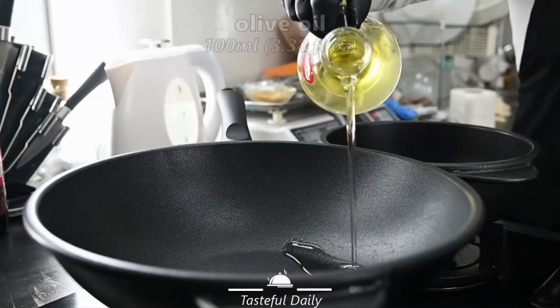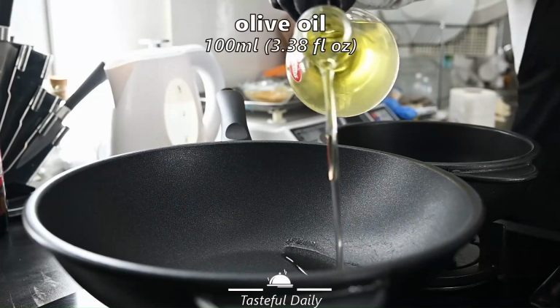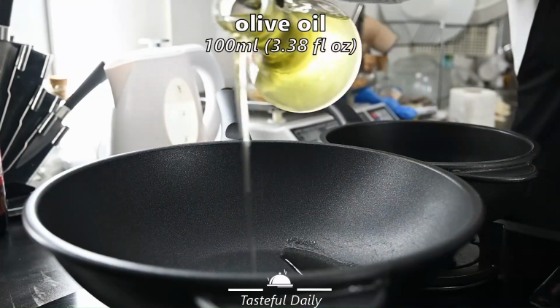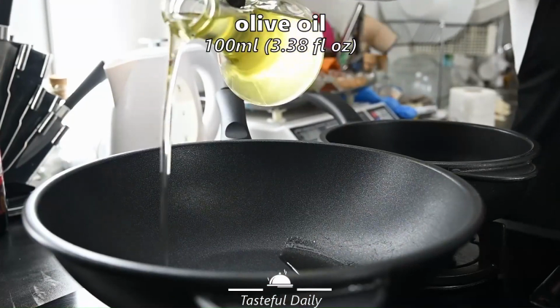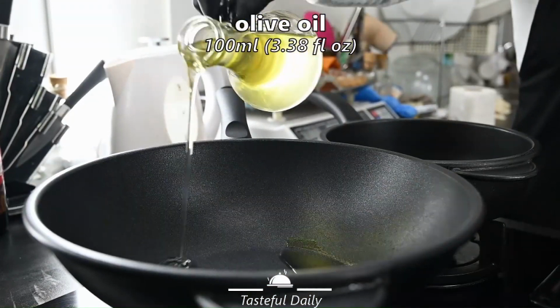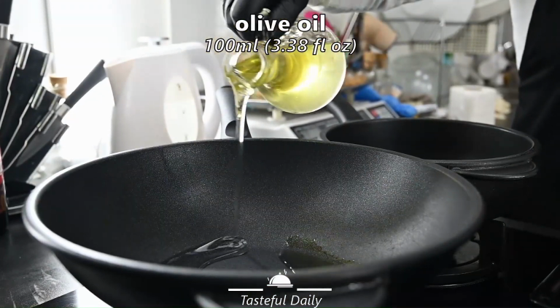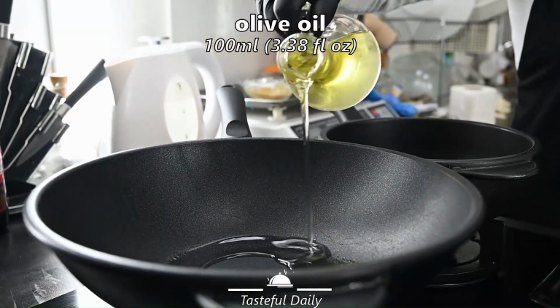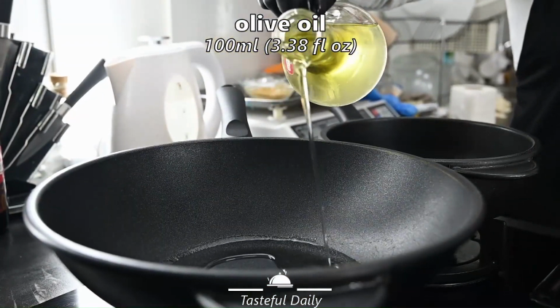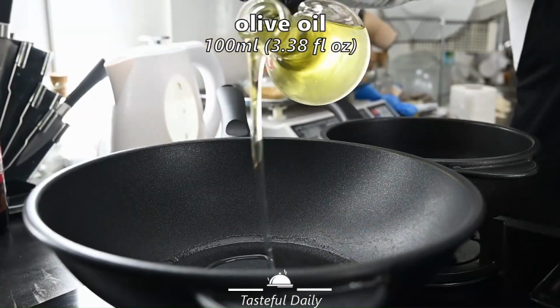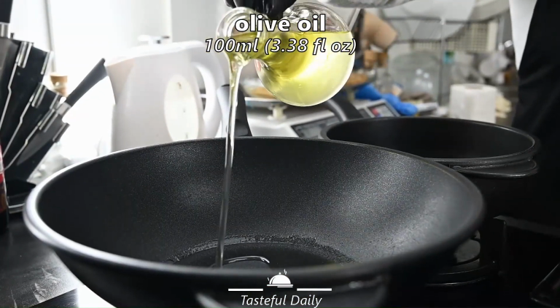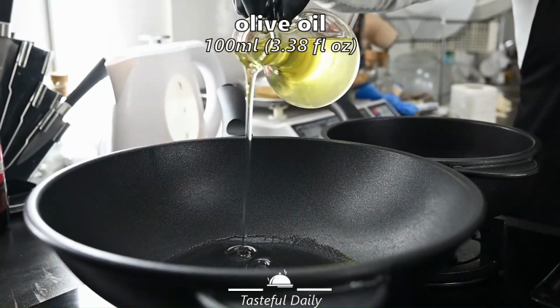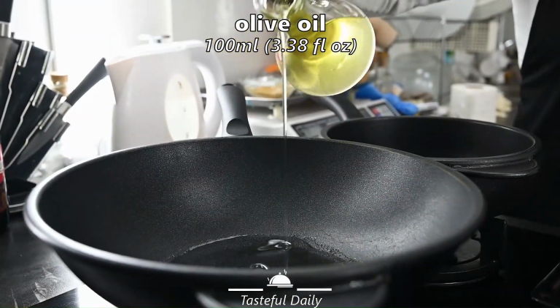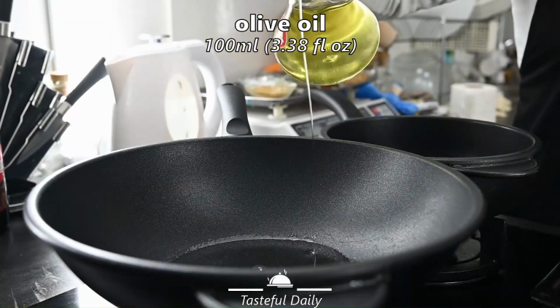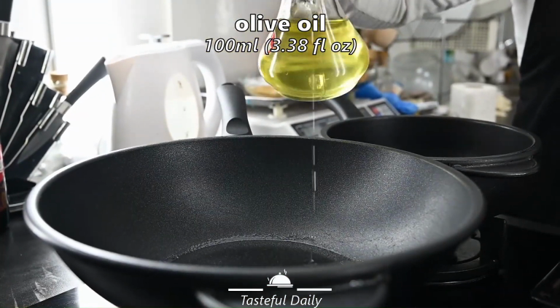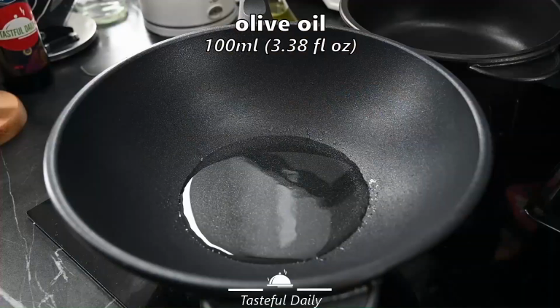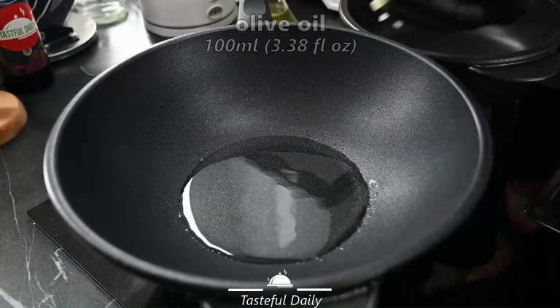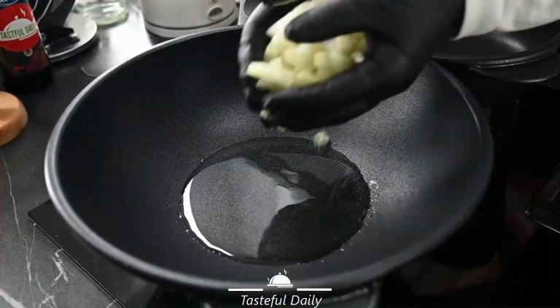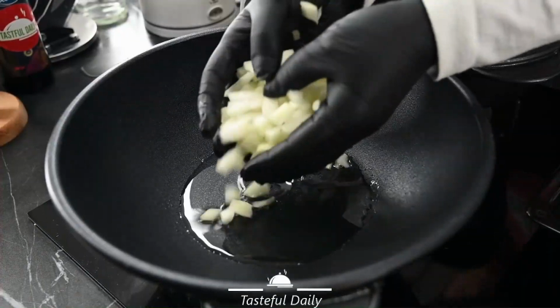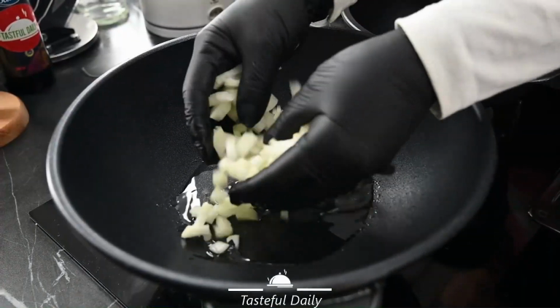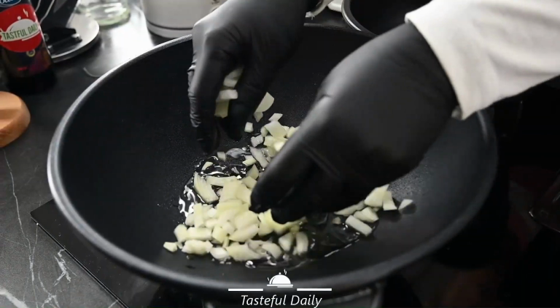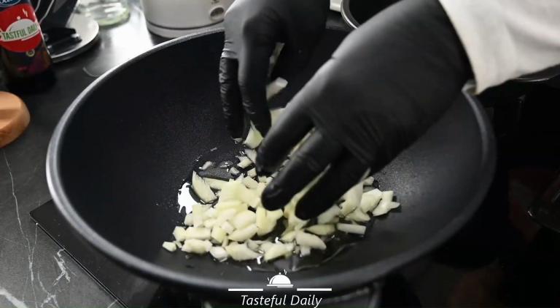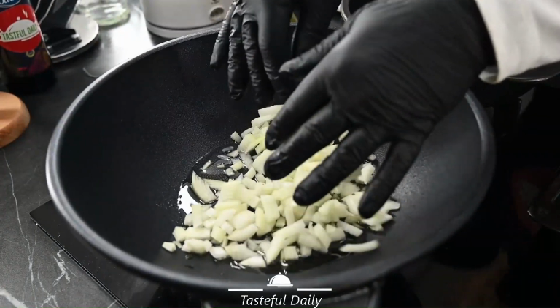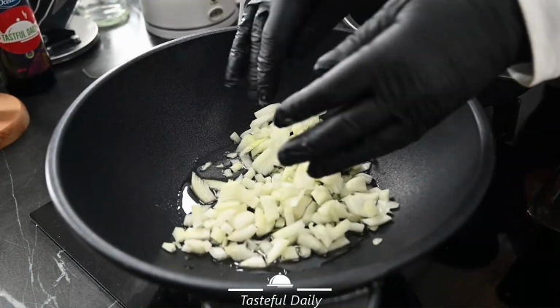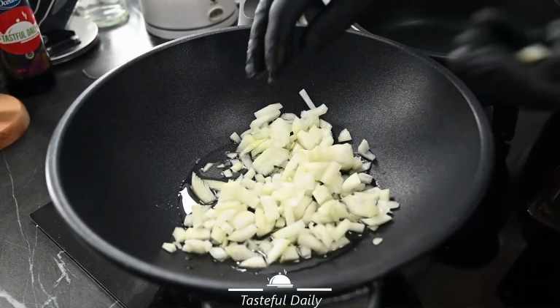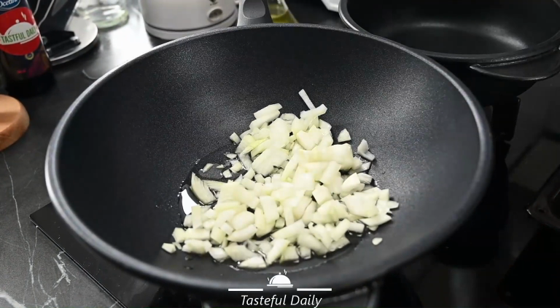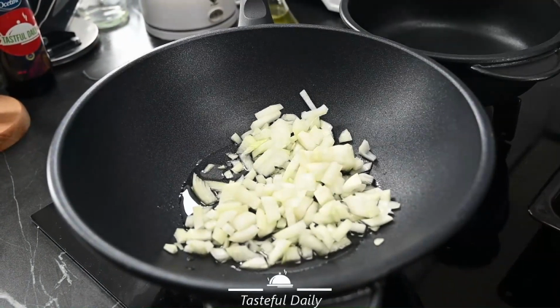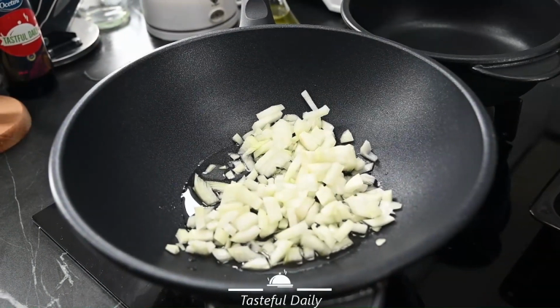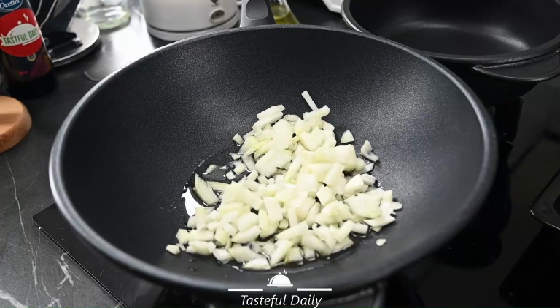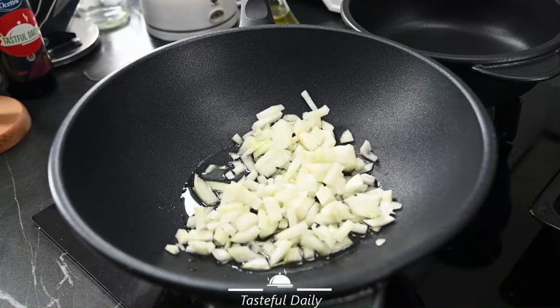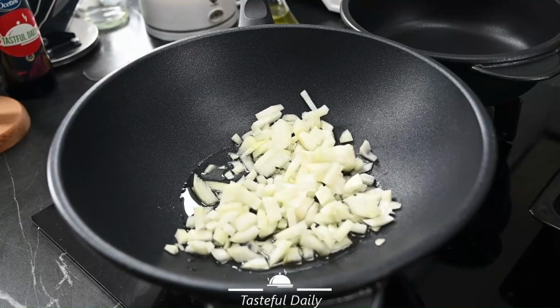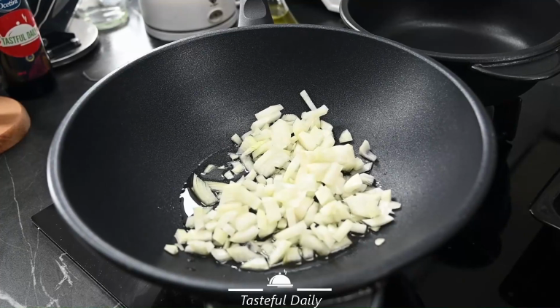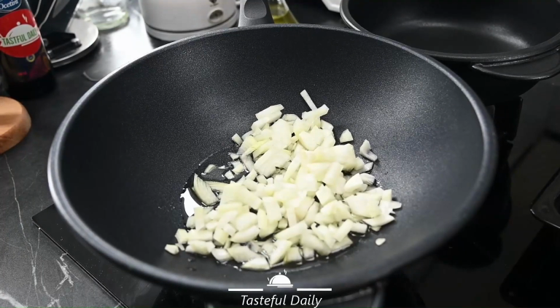In a deep pan, add 100 ml olive oil. Add the onion to fry for a few minutes.